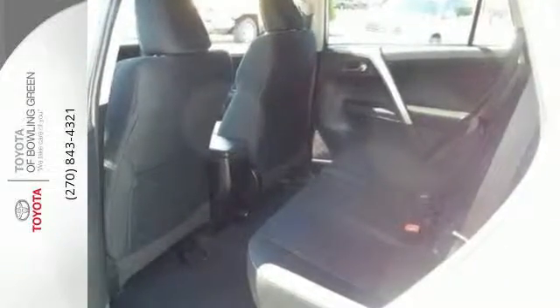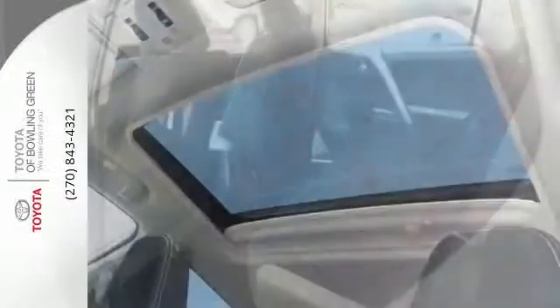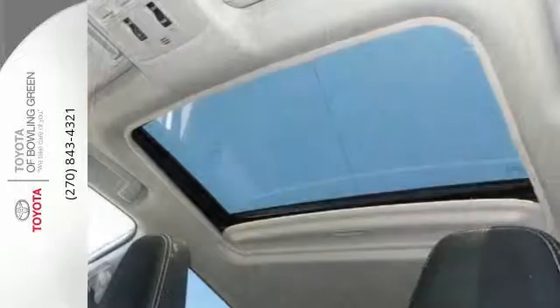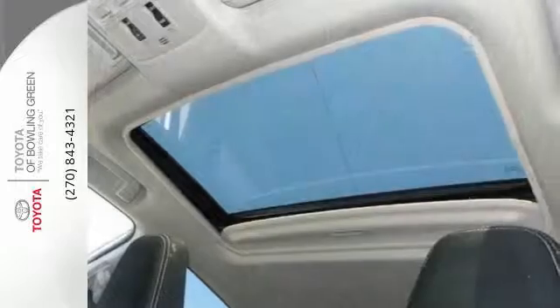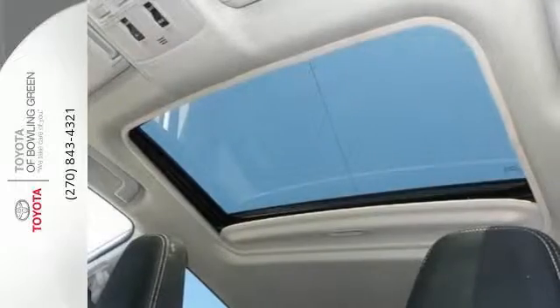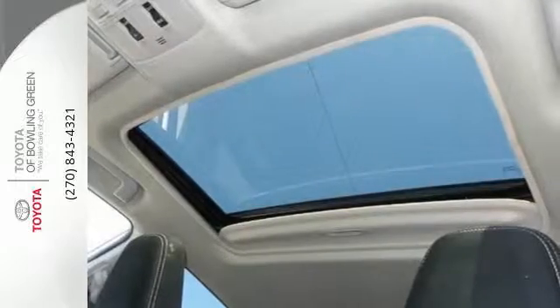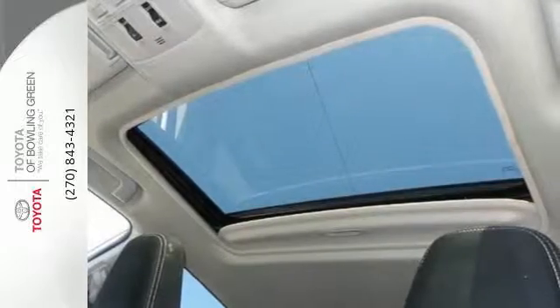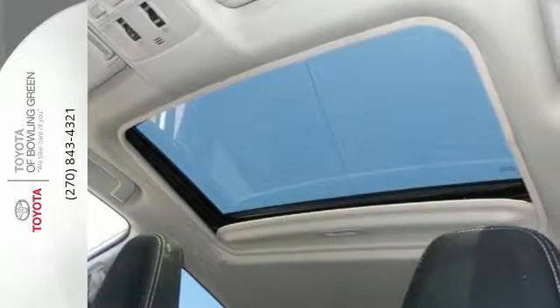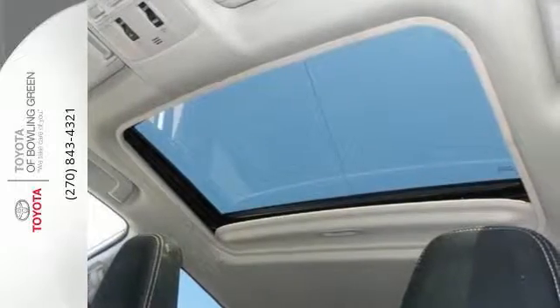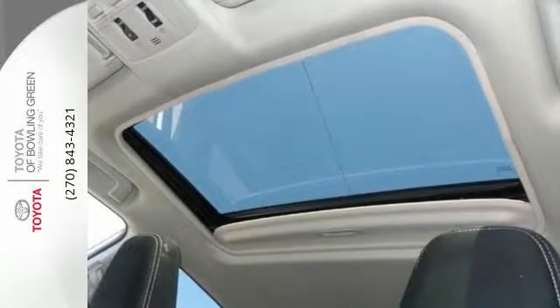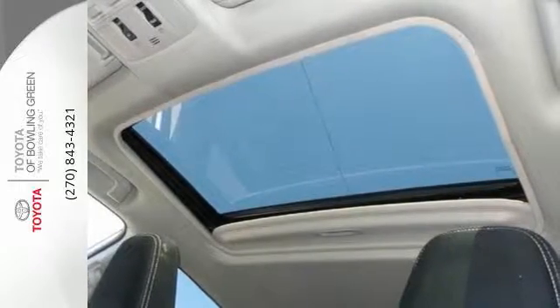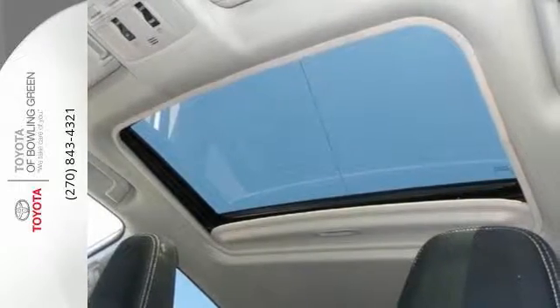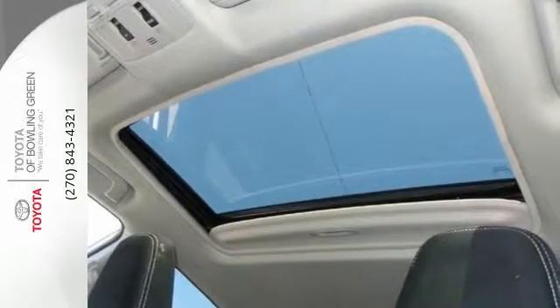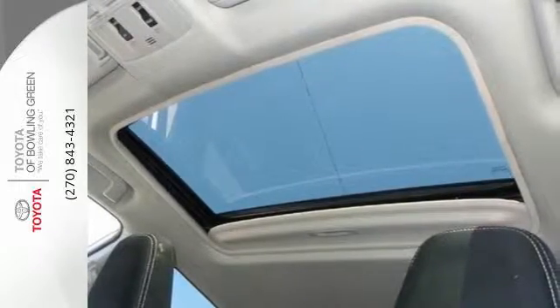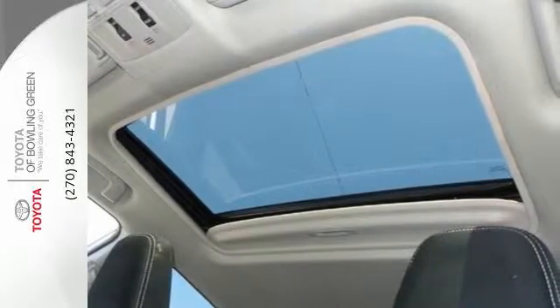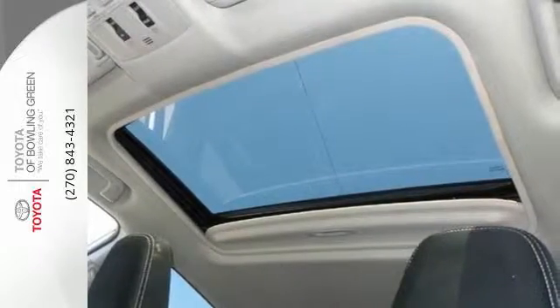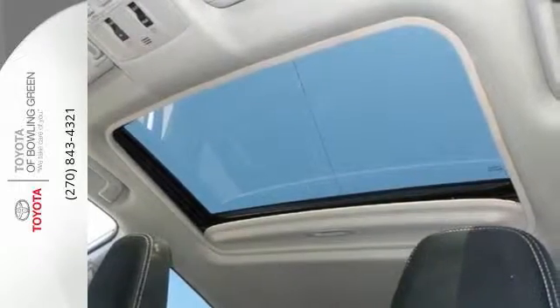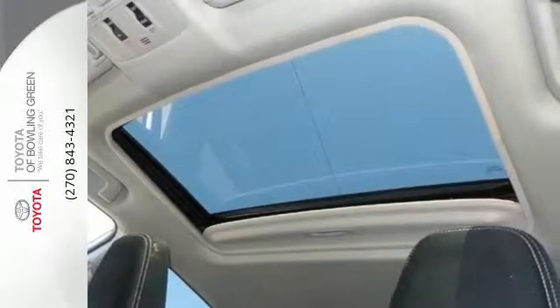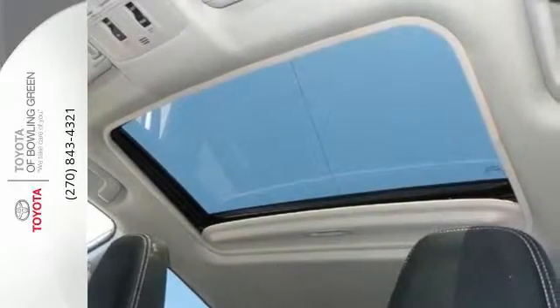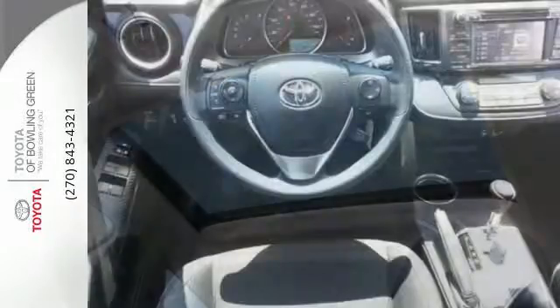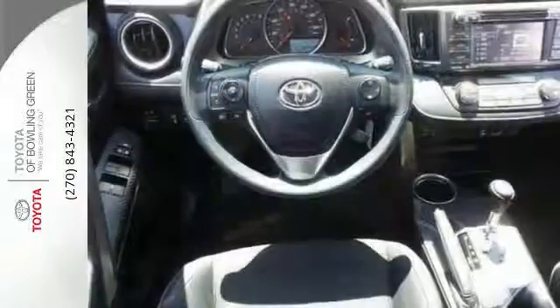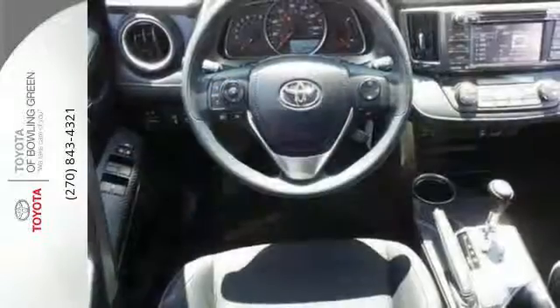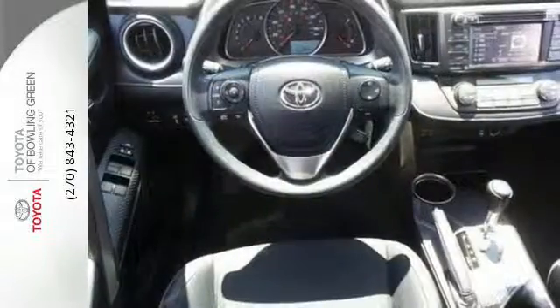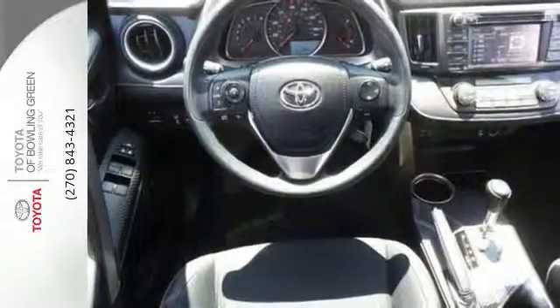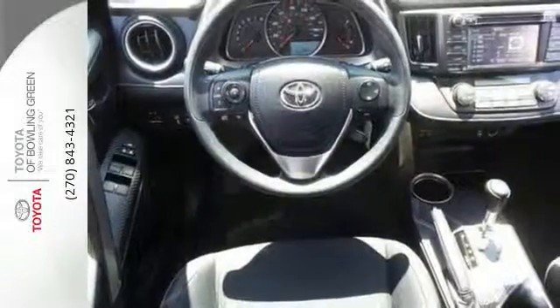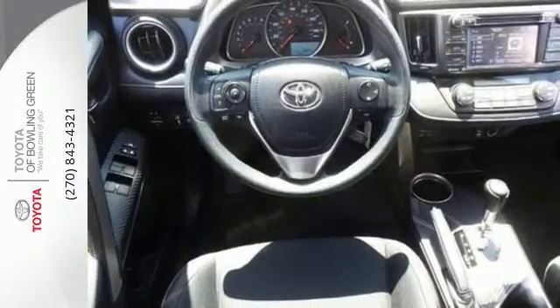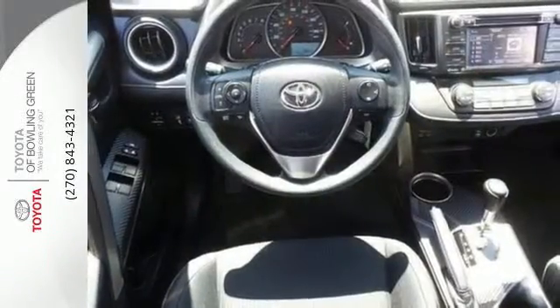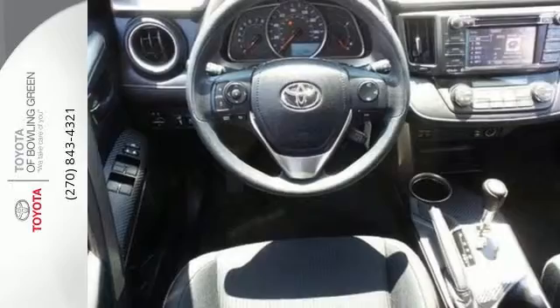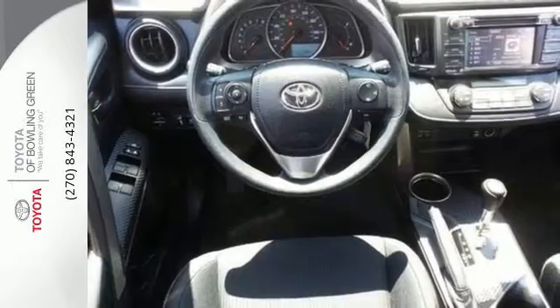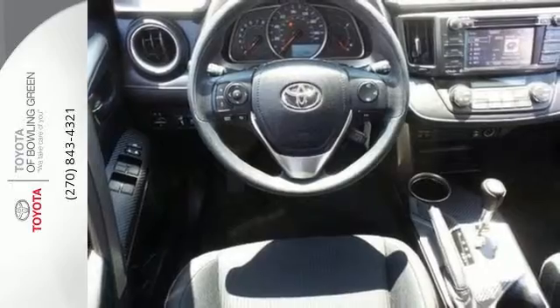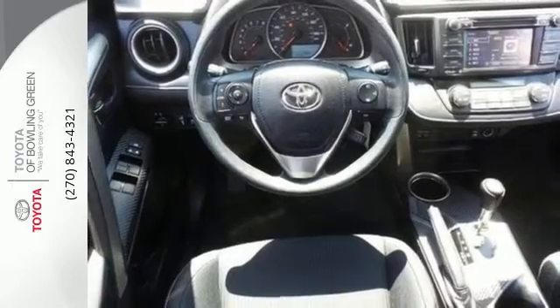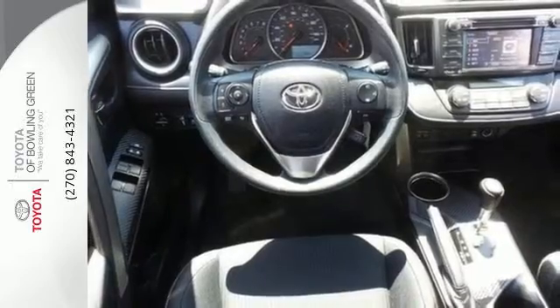Add eight standard airbags, a backup camera, and the signature star safety system, and your mind will be at ease.